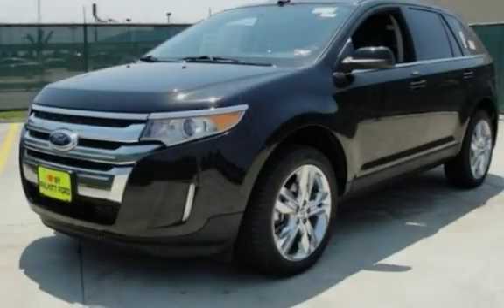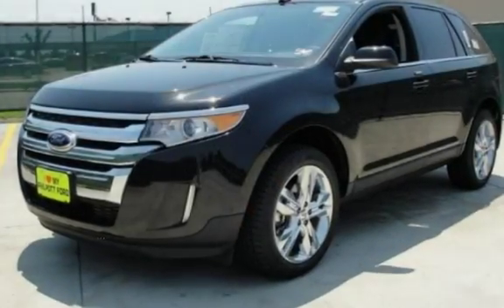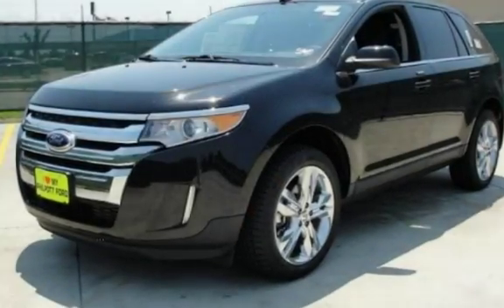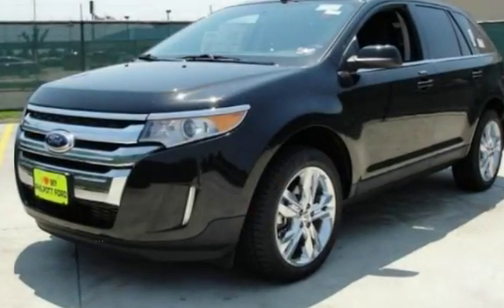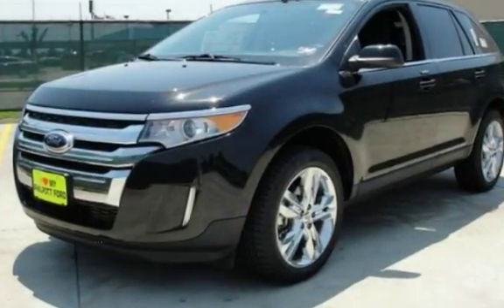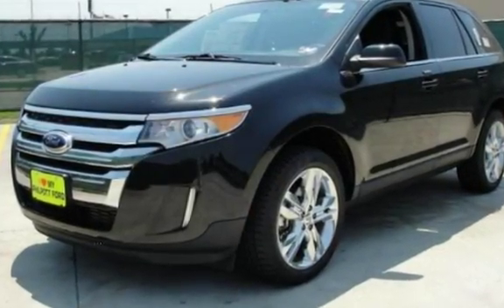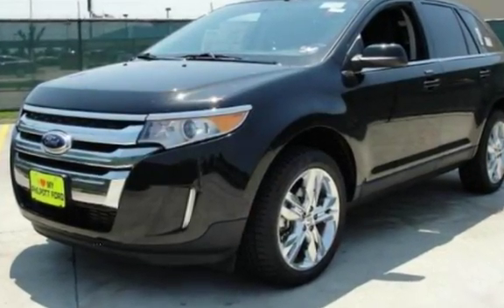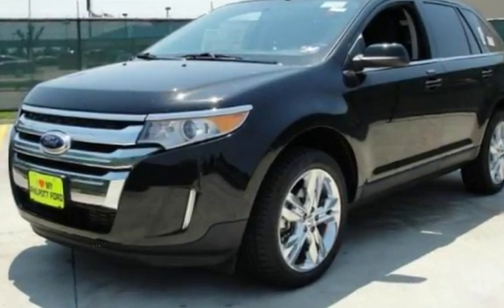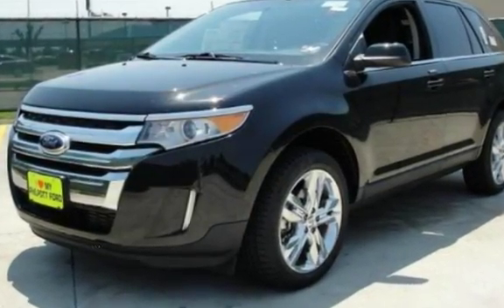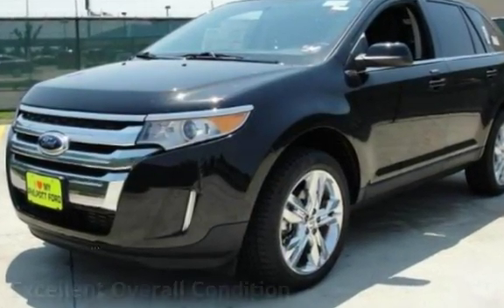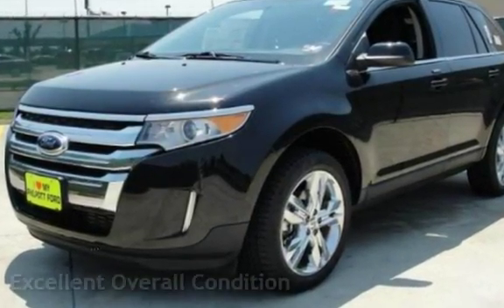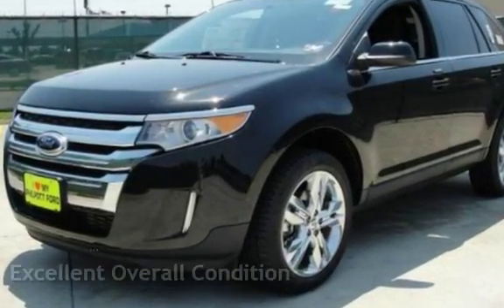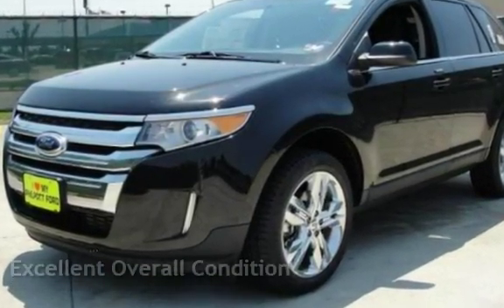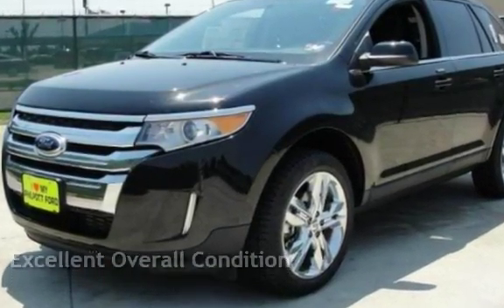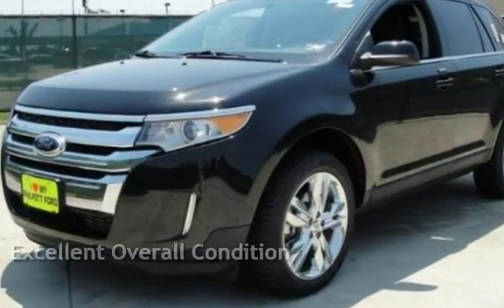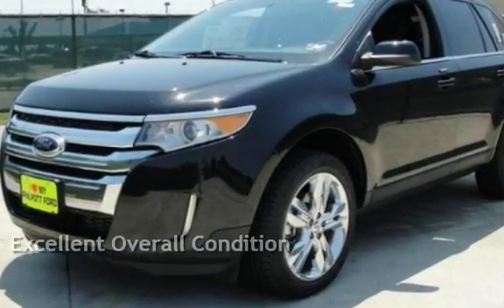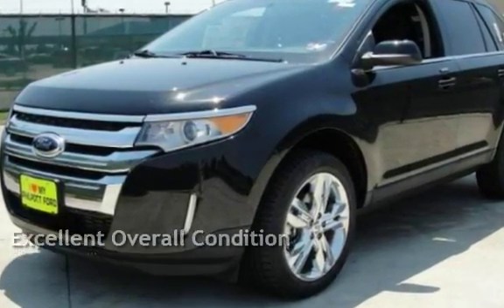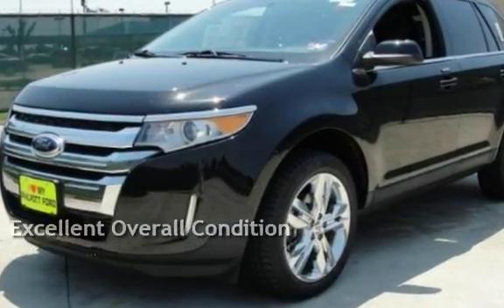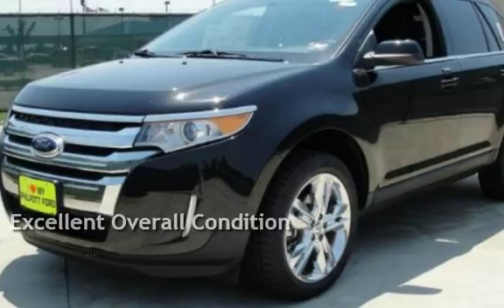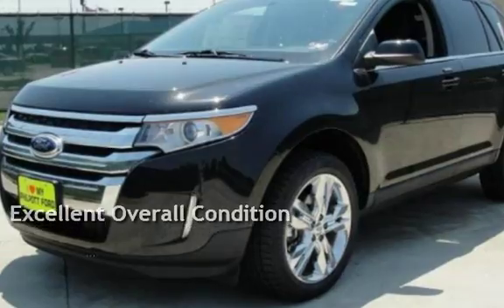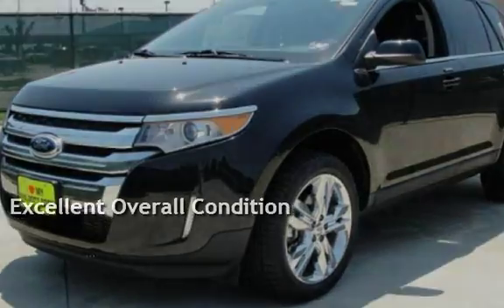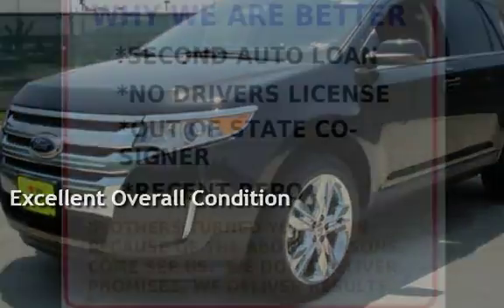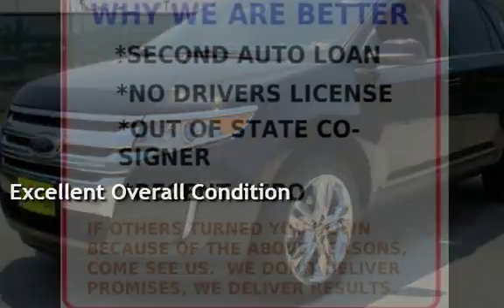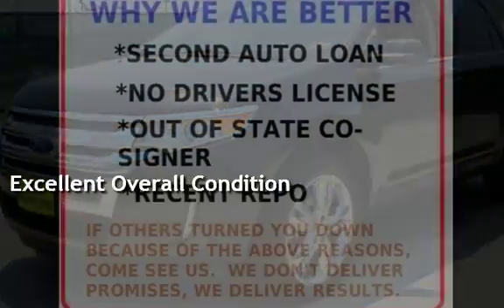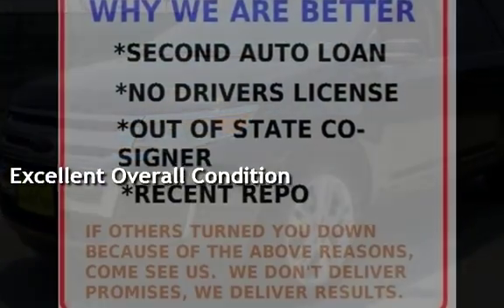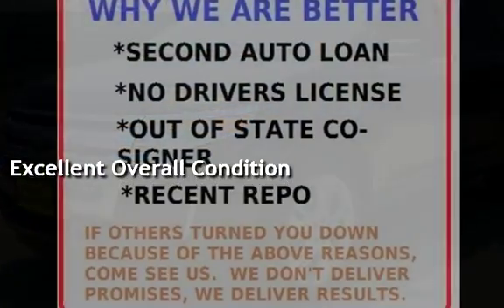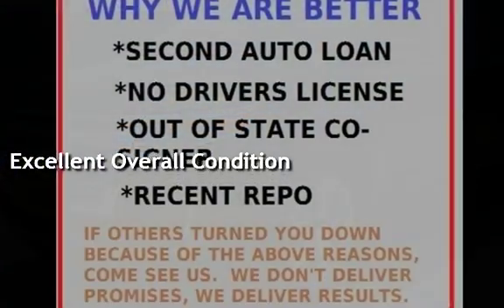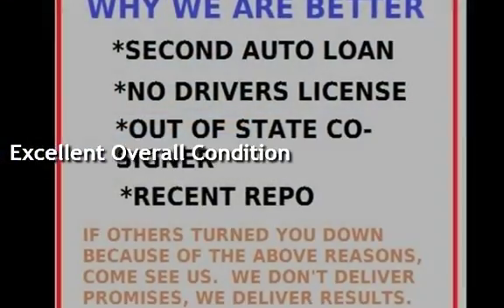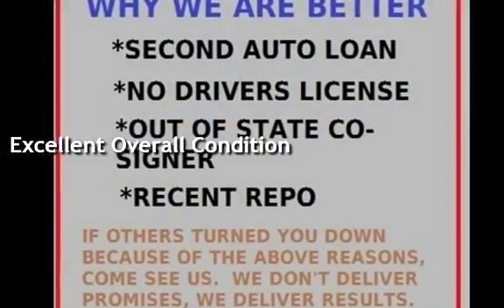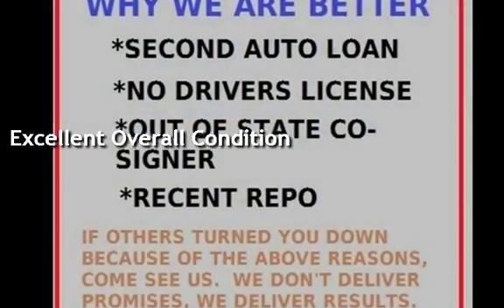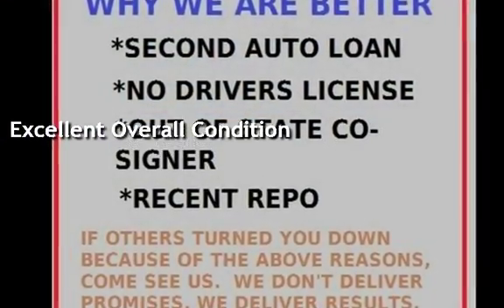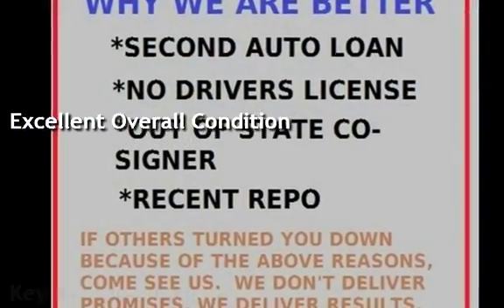This vehicle is in excellent overall condition. Key features include: